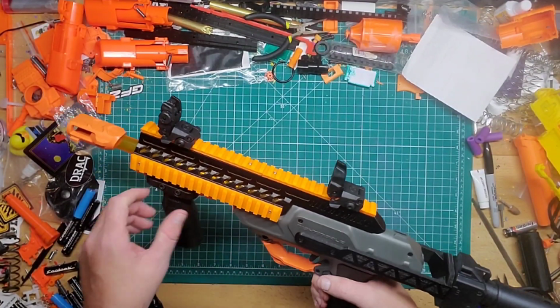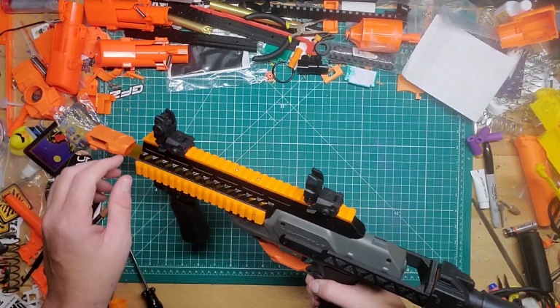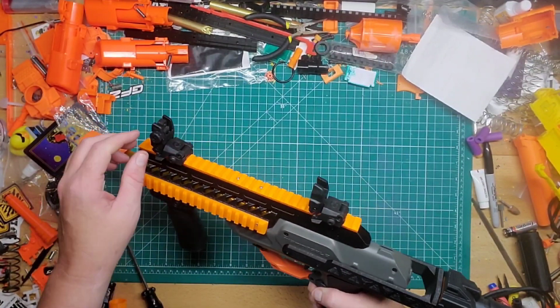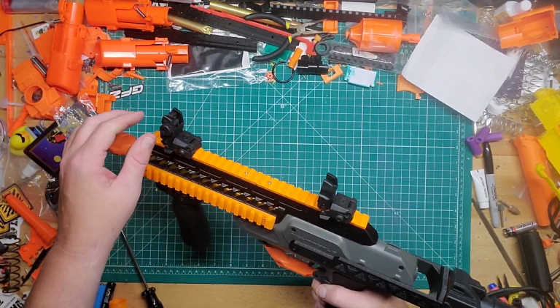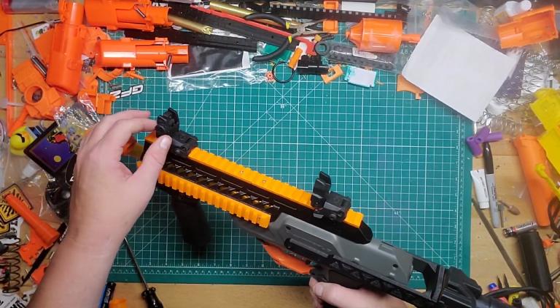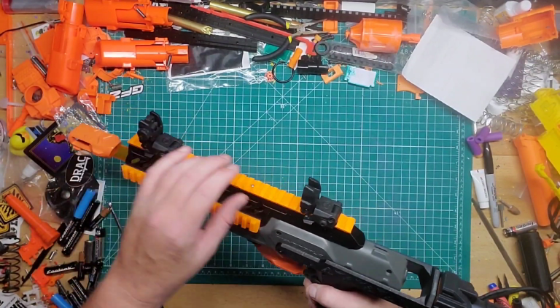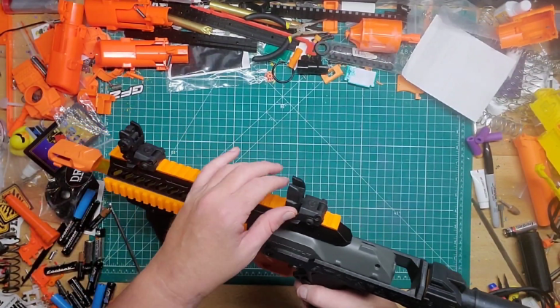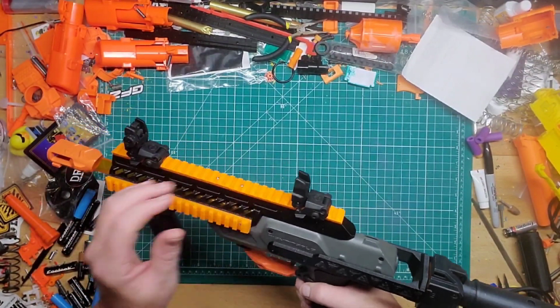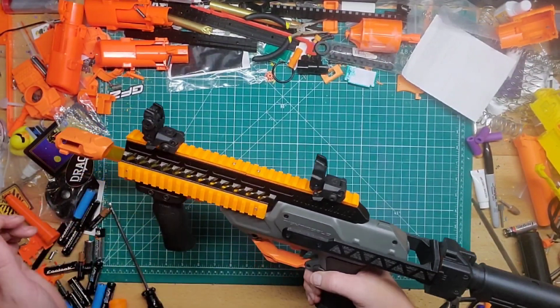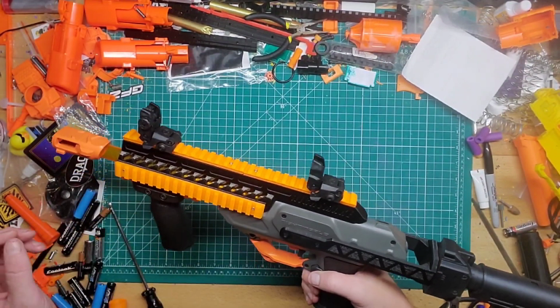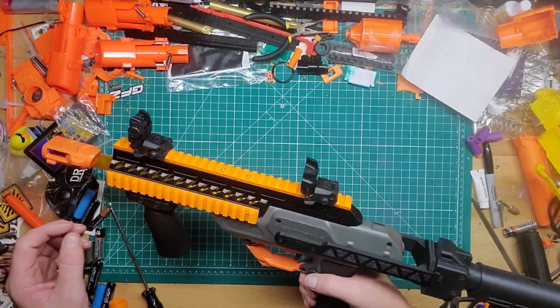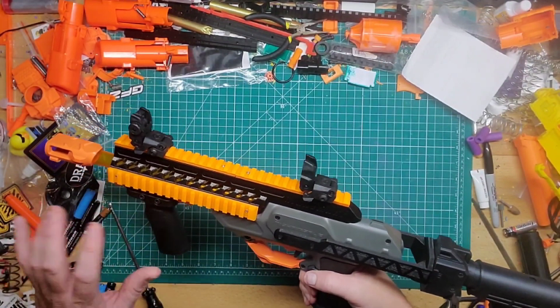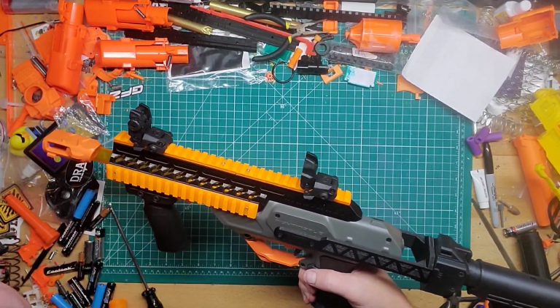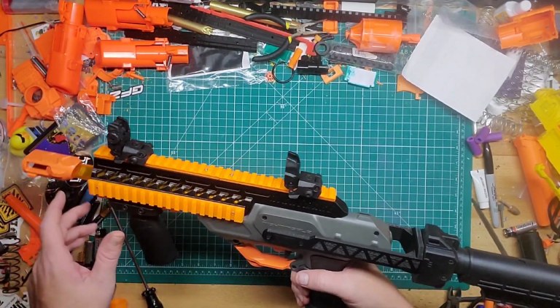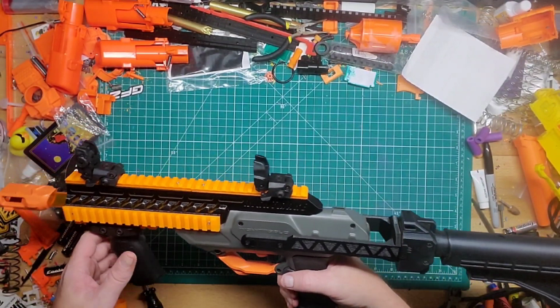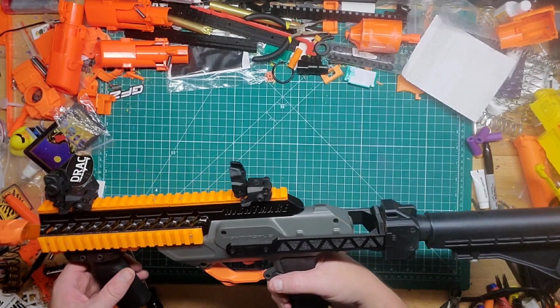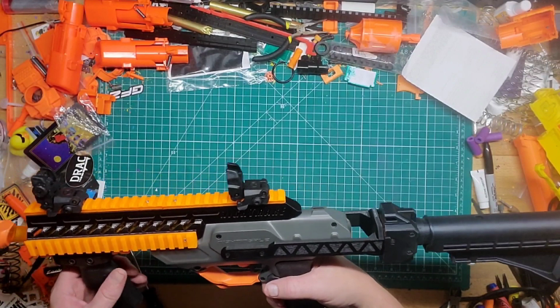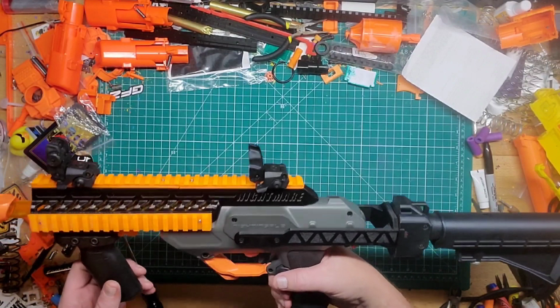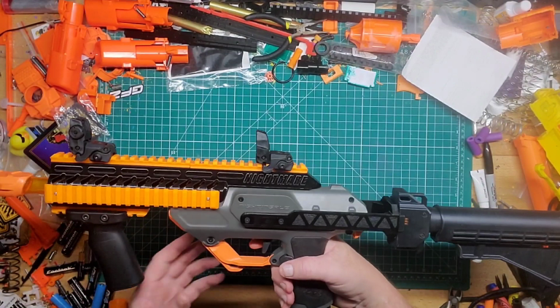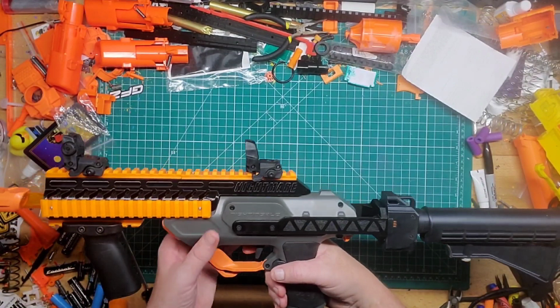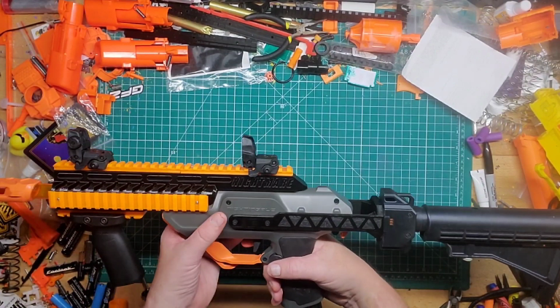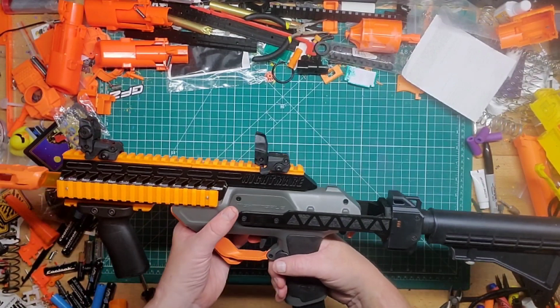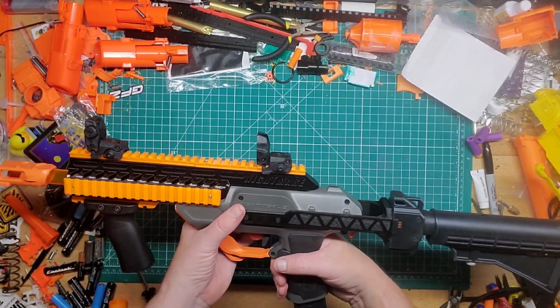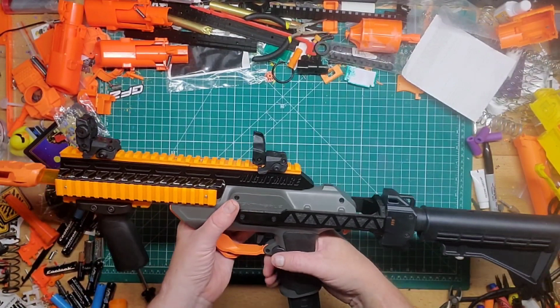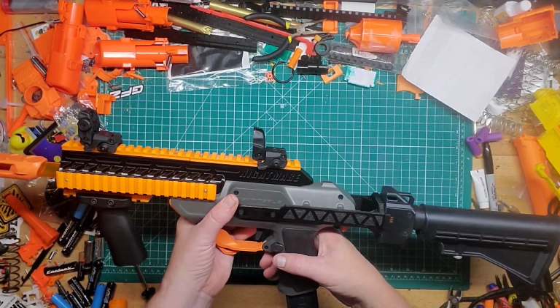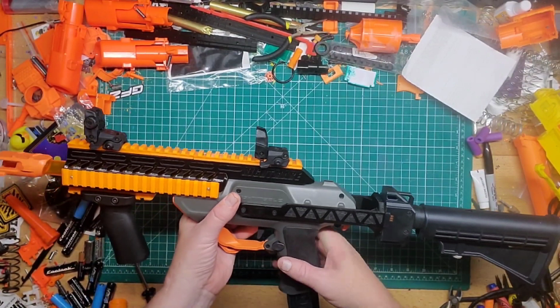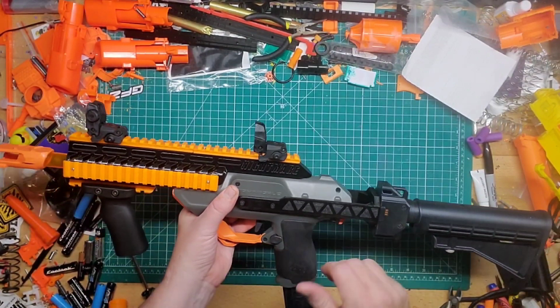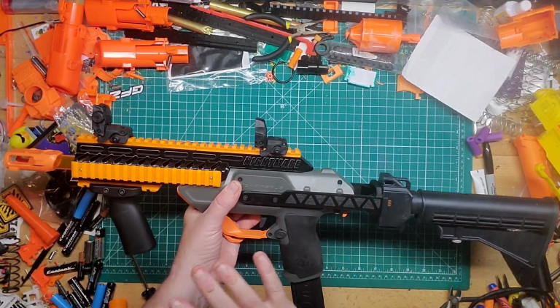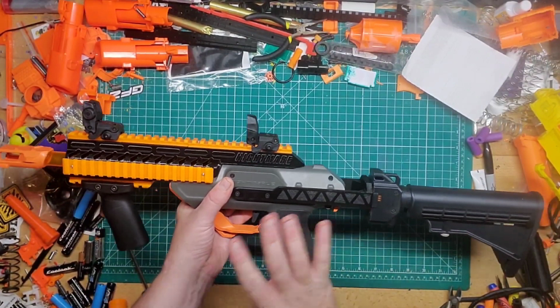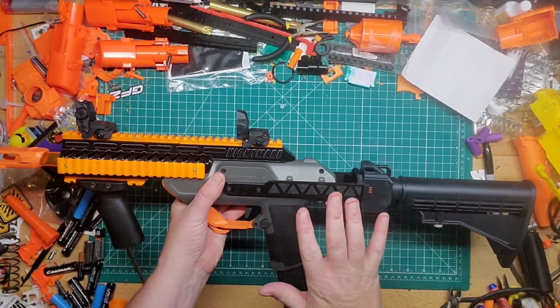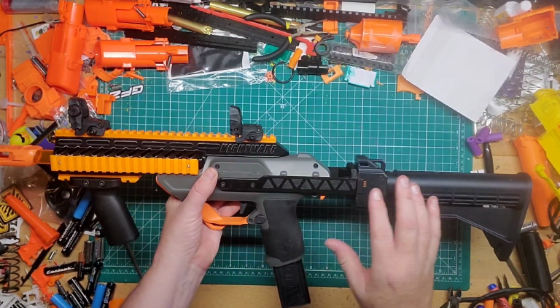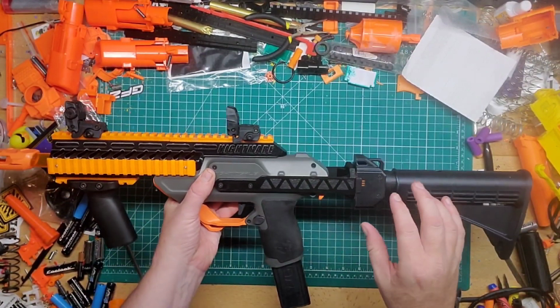This front grip I just put on from another blaster, as well as these sights — they went on just fine. The only gripe I have about this...